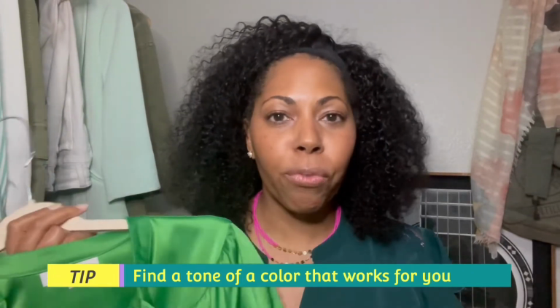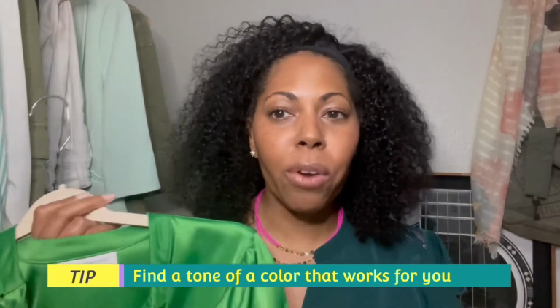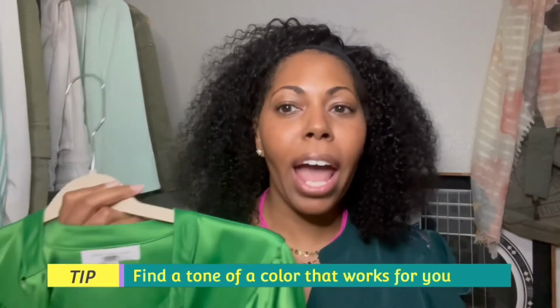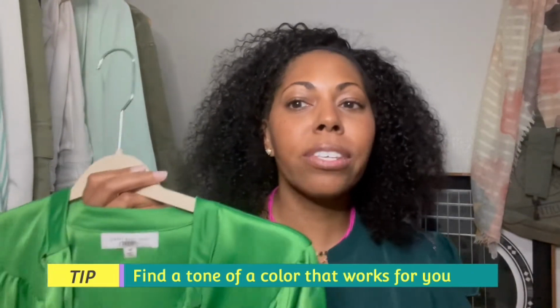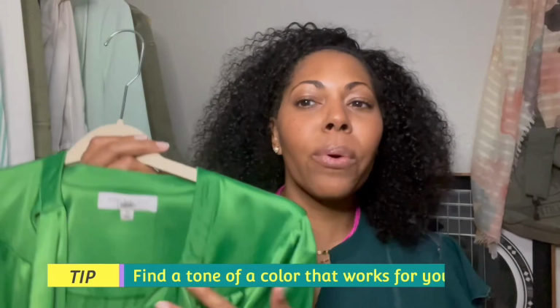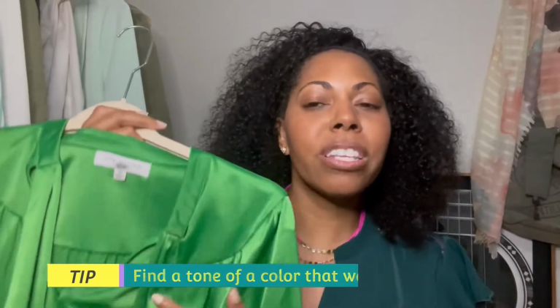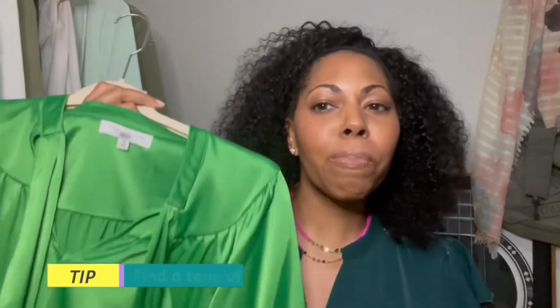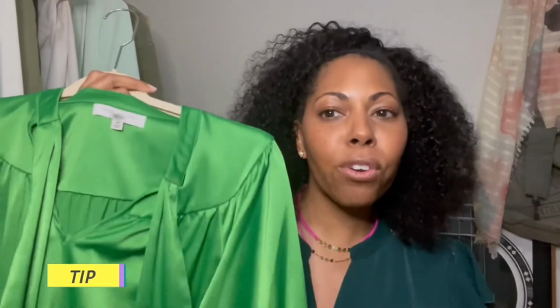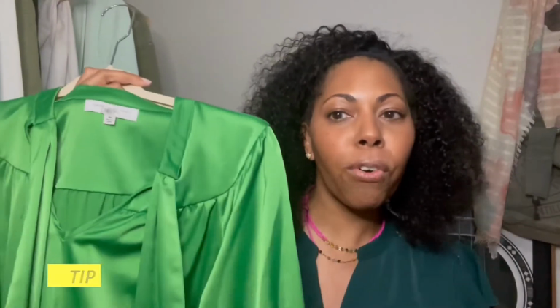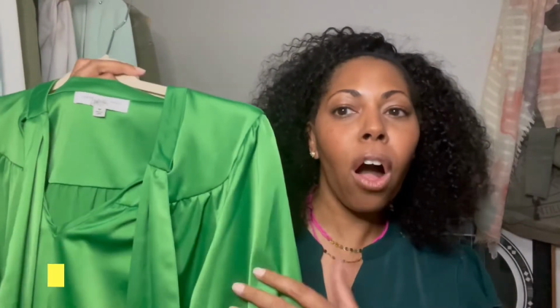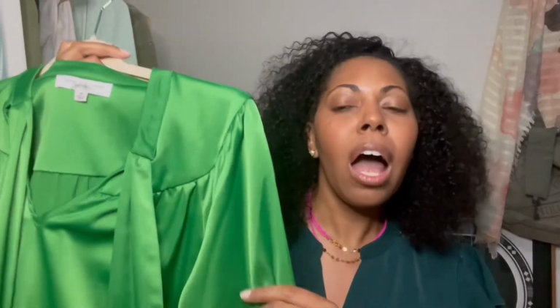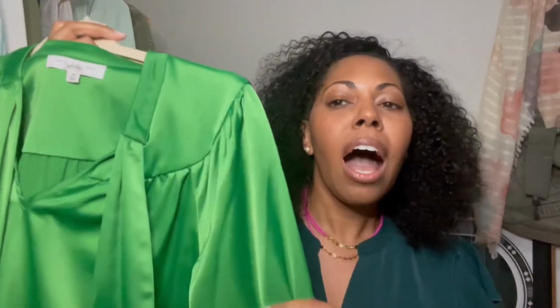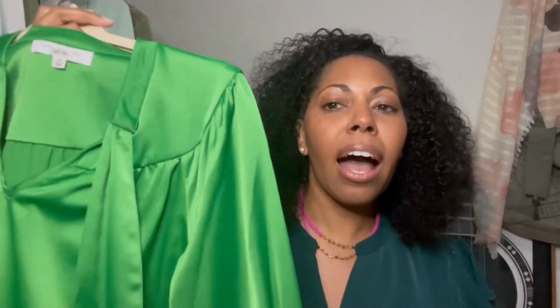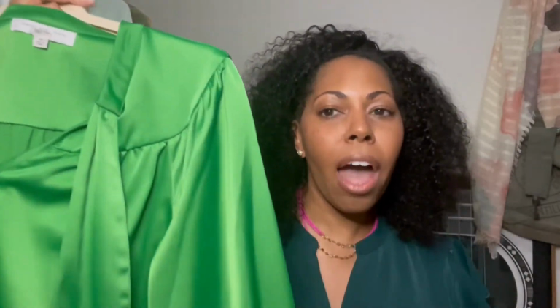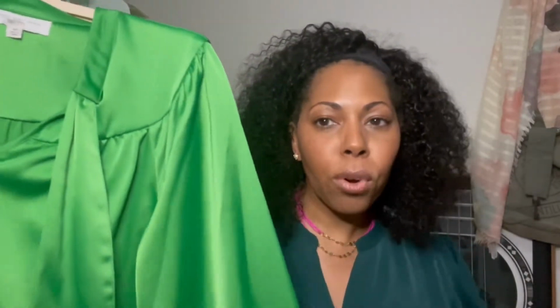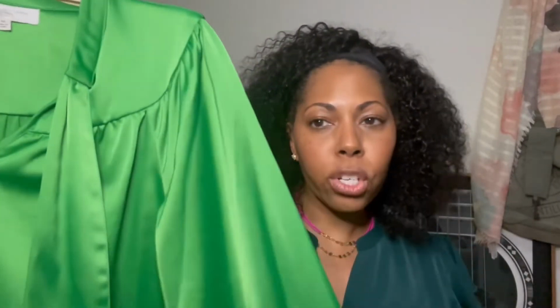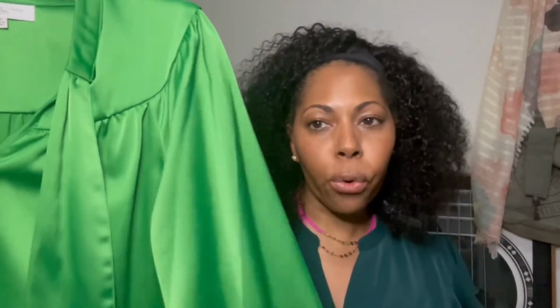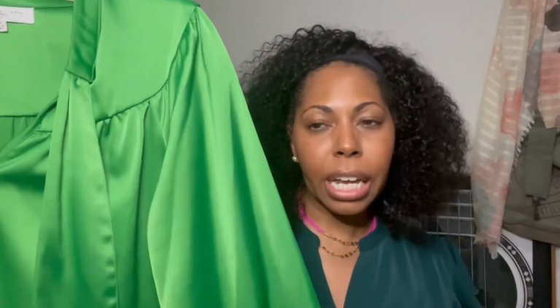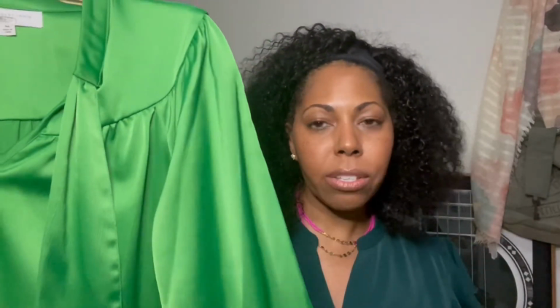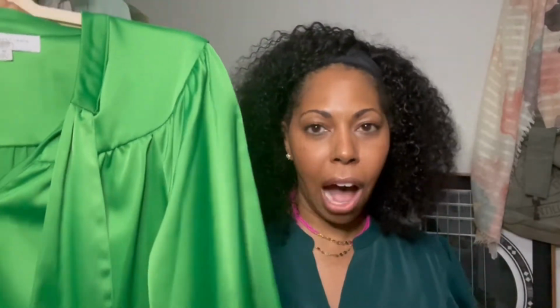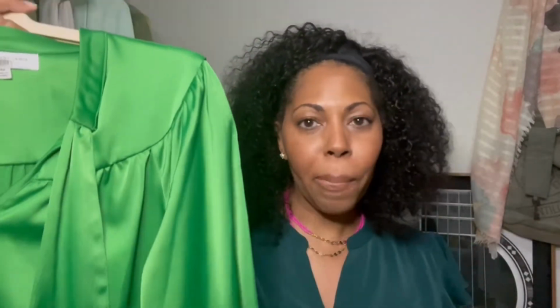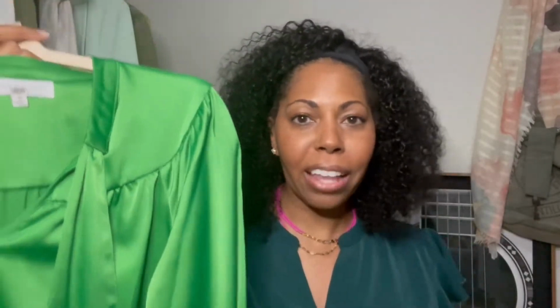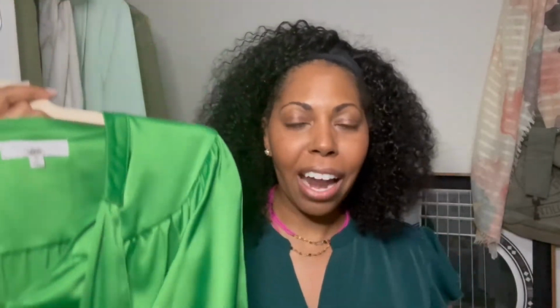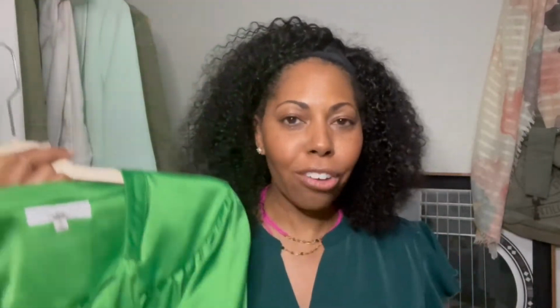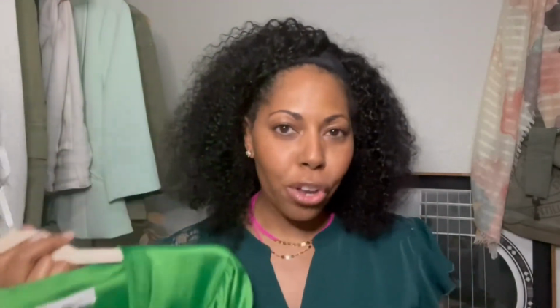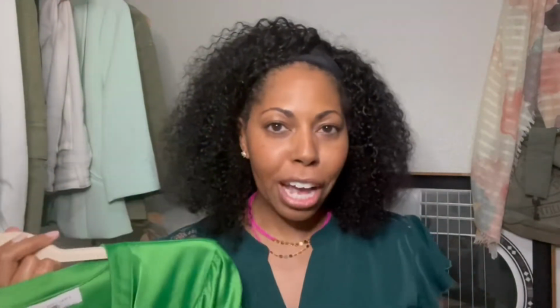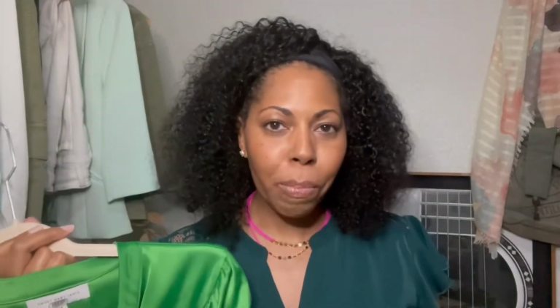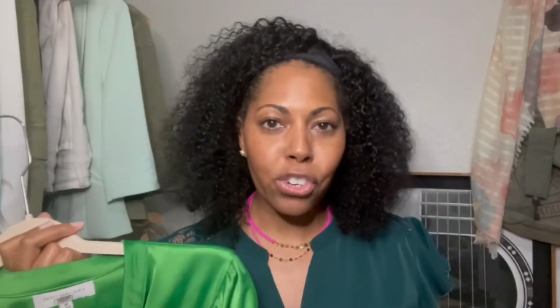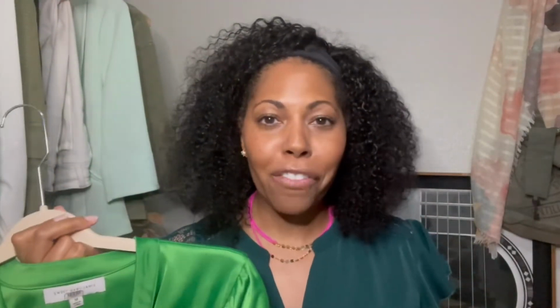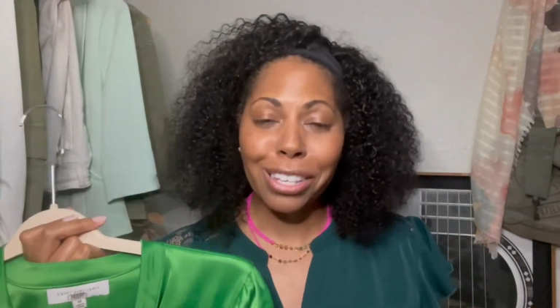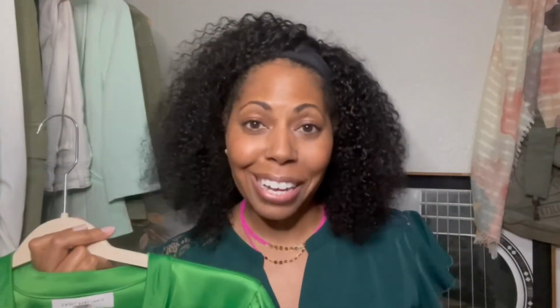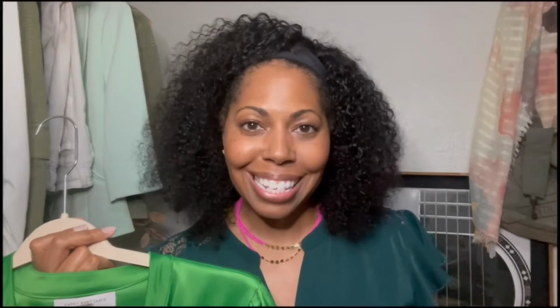The first outfit I'm going to share with you I actually rented from Rent the Runway. It's this beautiful emerald green top — I'll show you guys a picture of it so you can see.